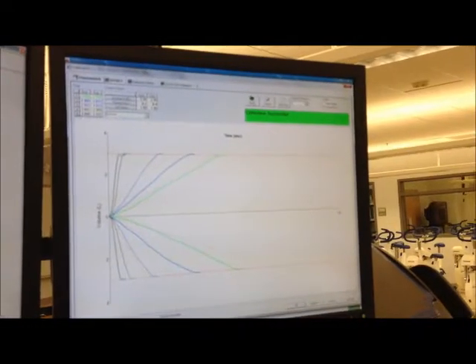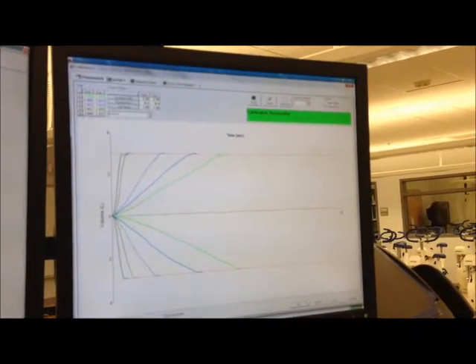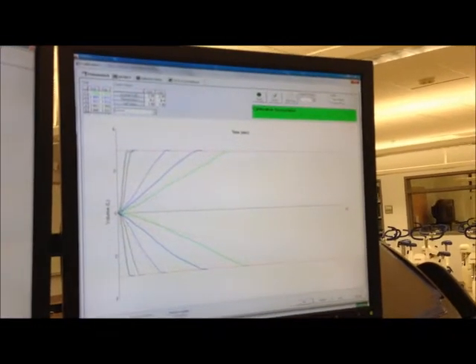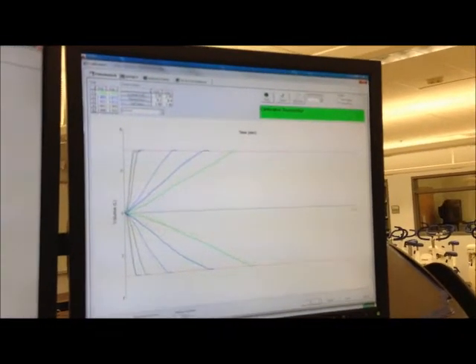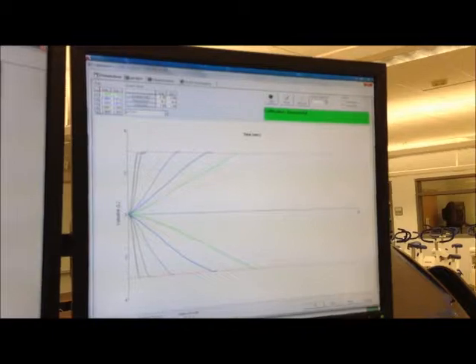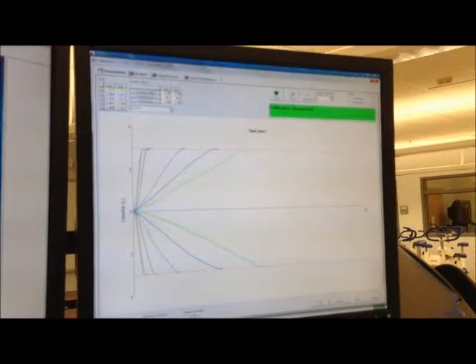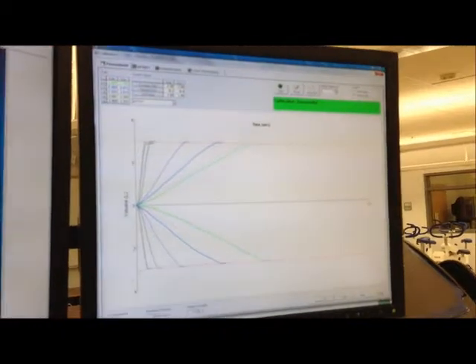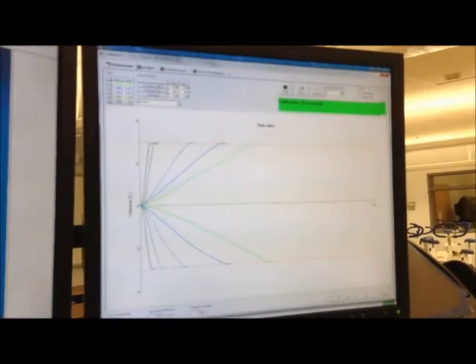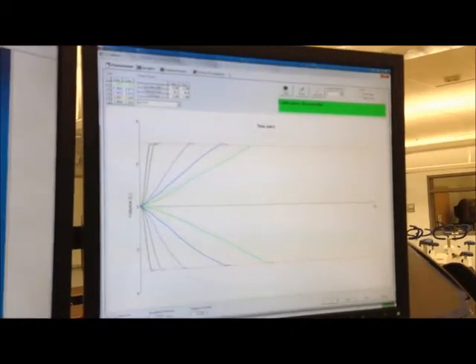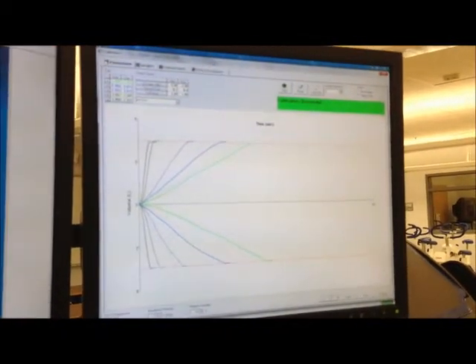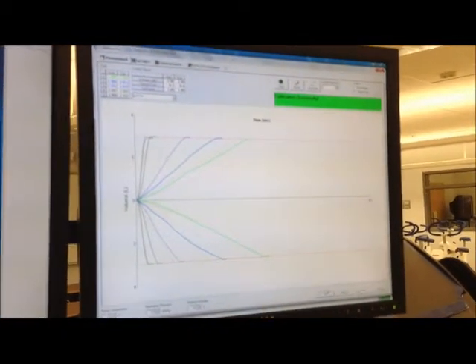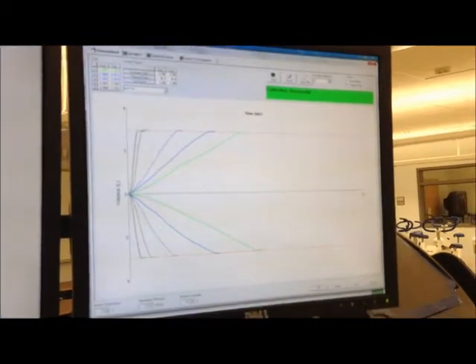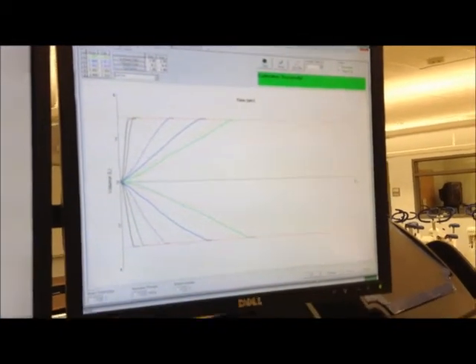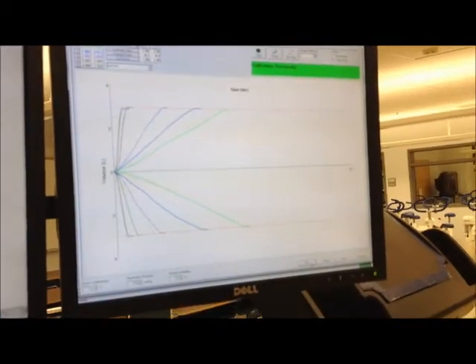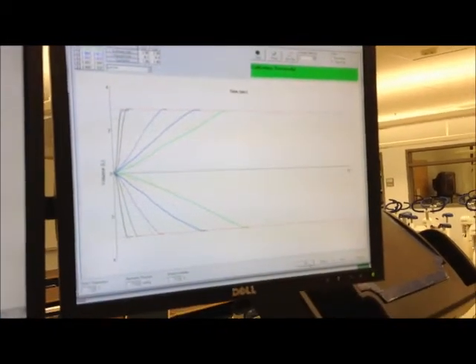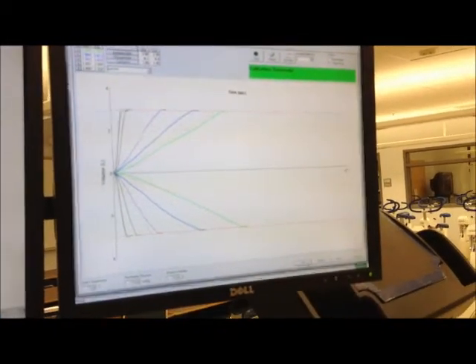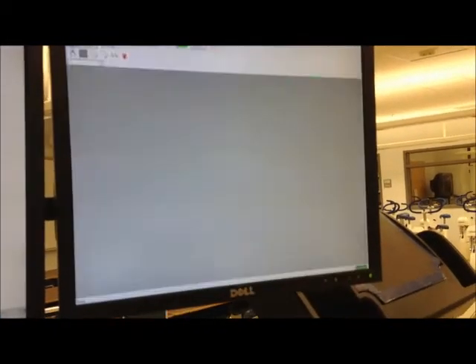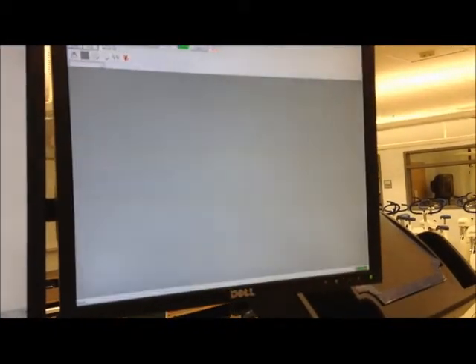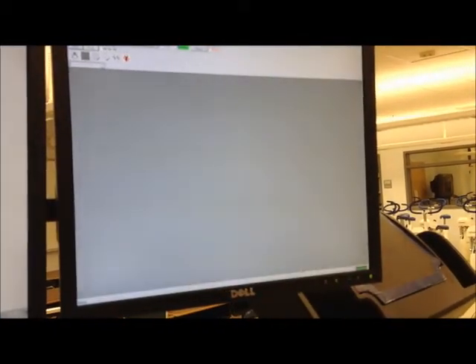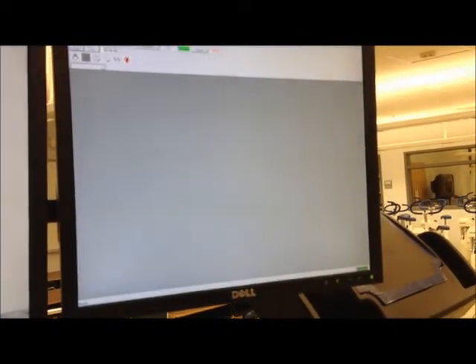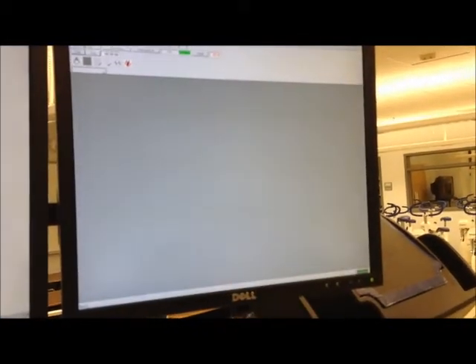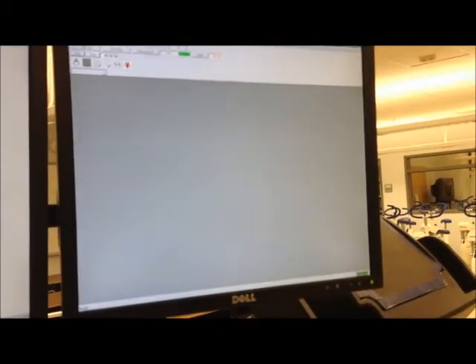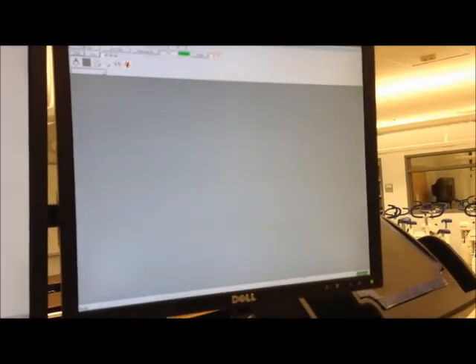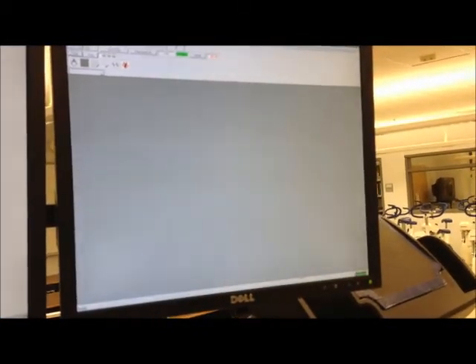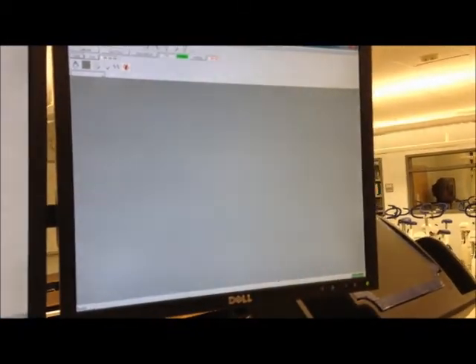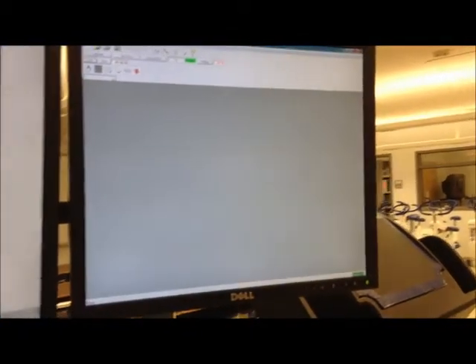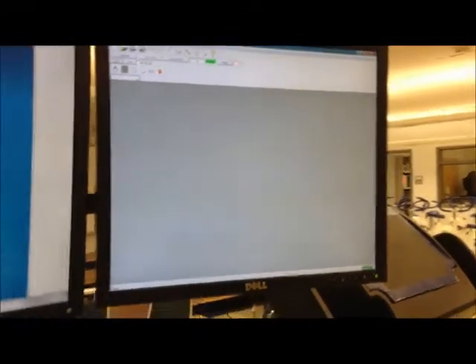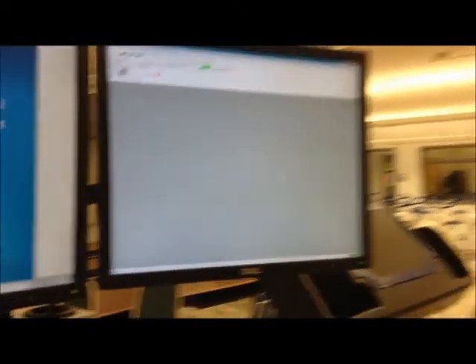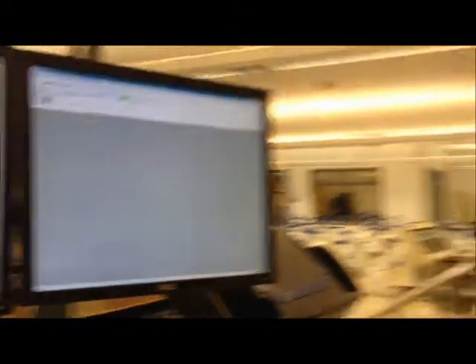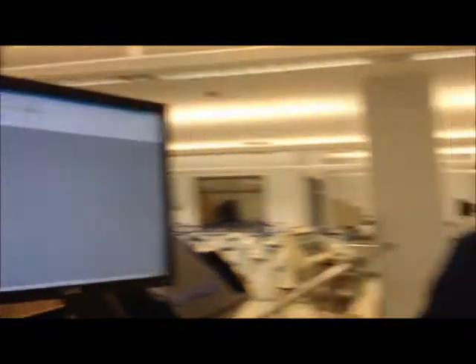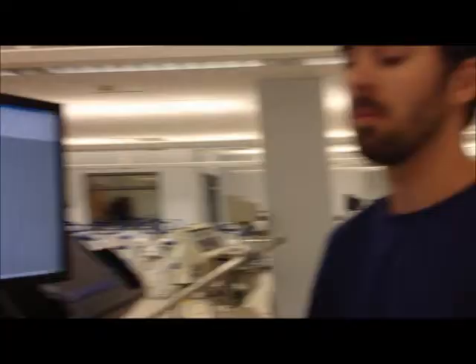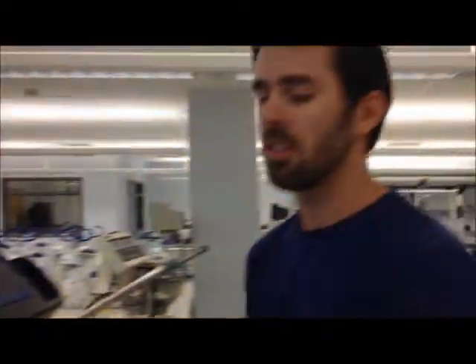Here you can see the green notification: calibration successful. Make sure all of these values are still the same, then click OK. And that is how you do flow meter calibration.